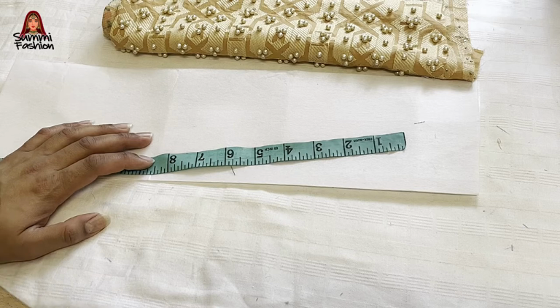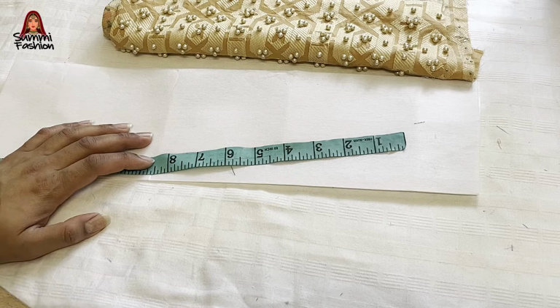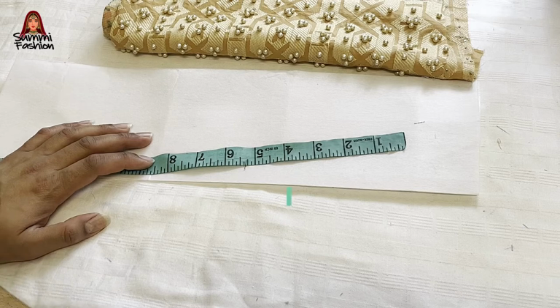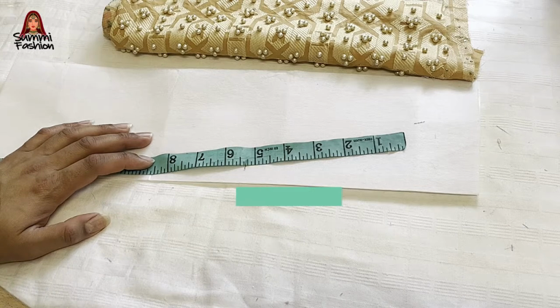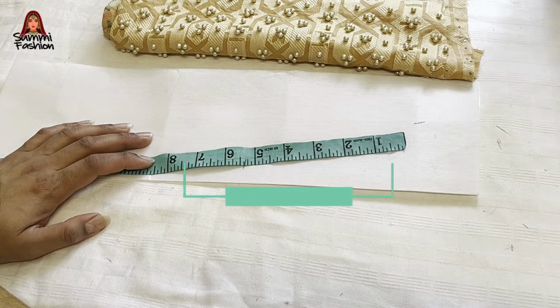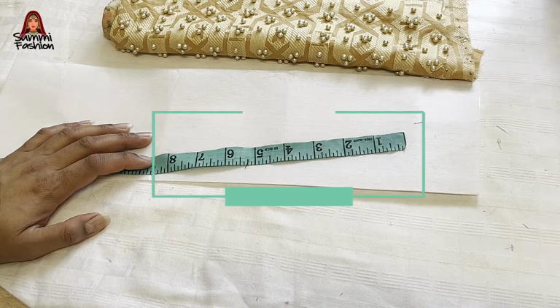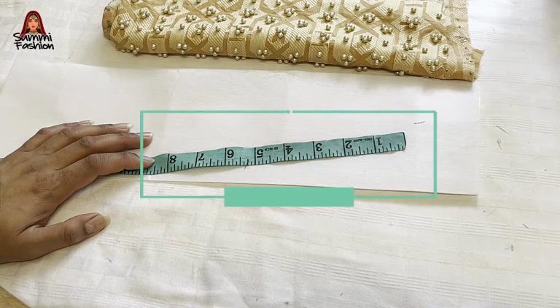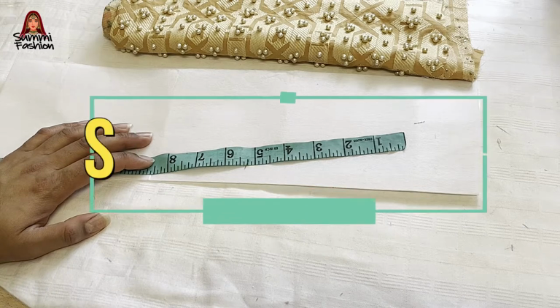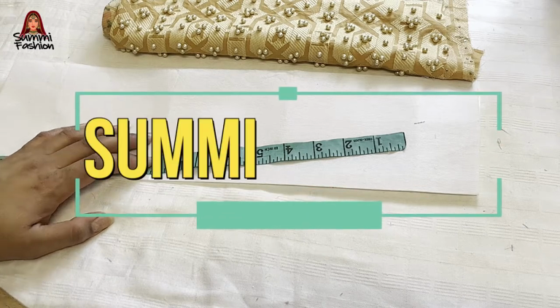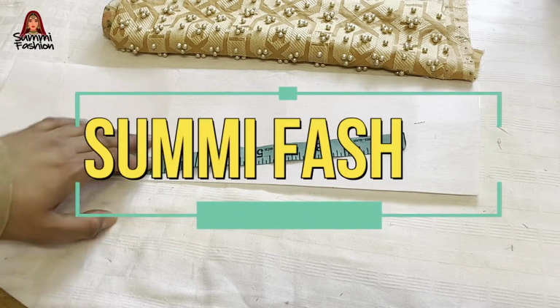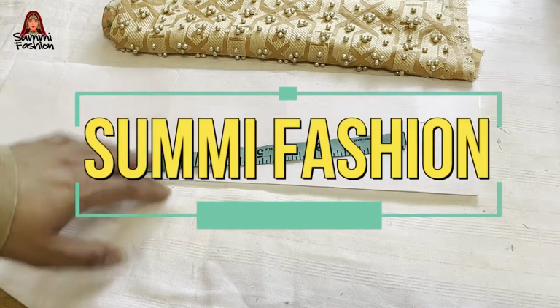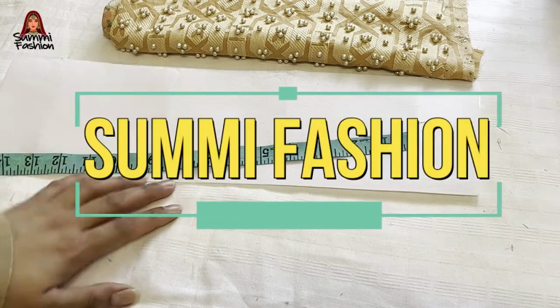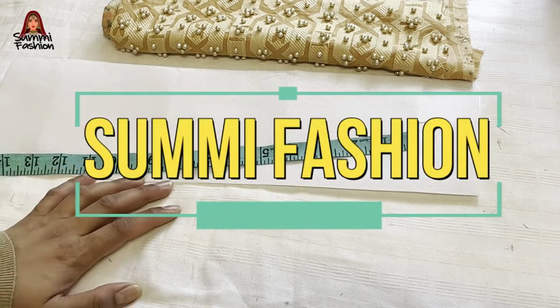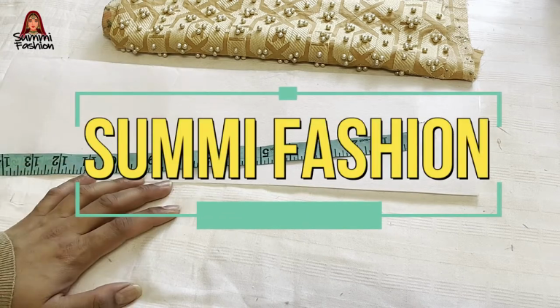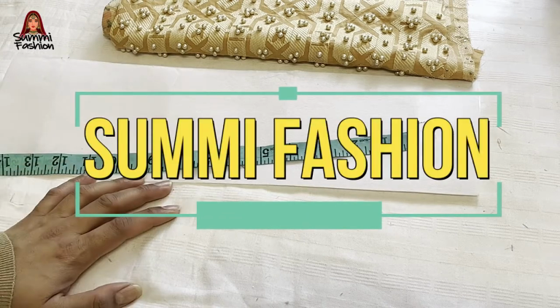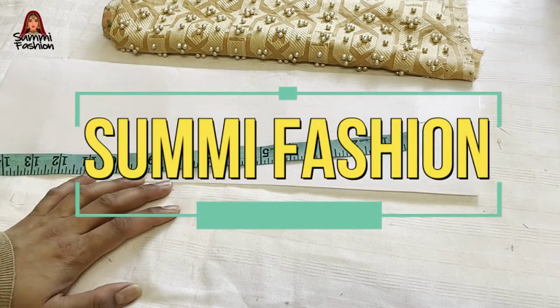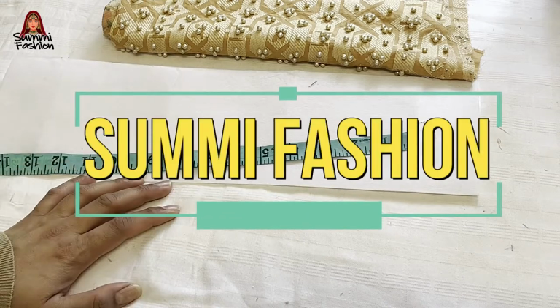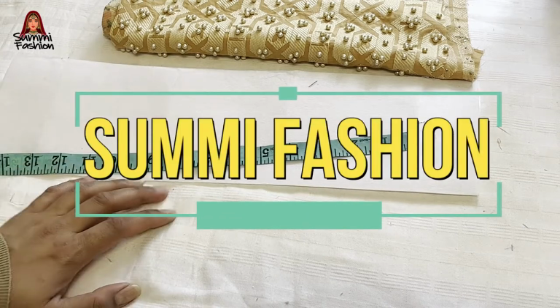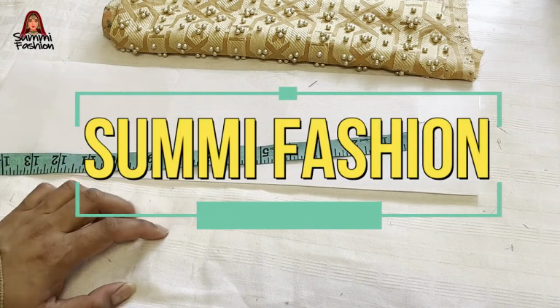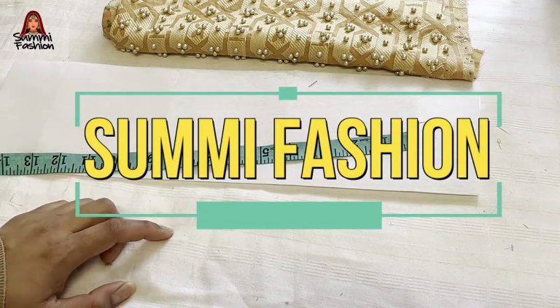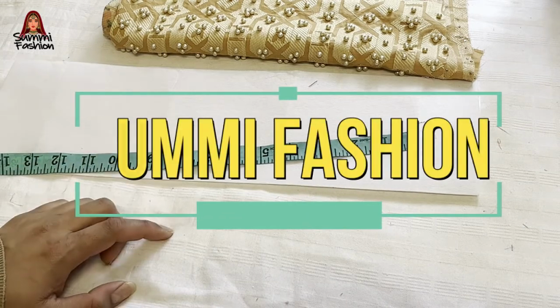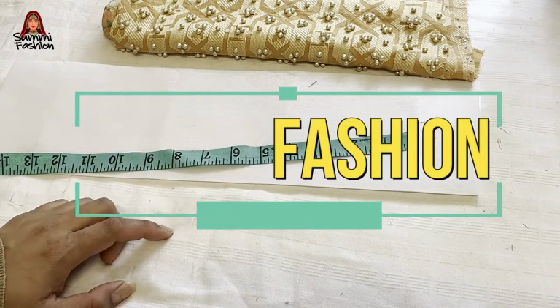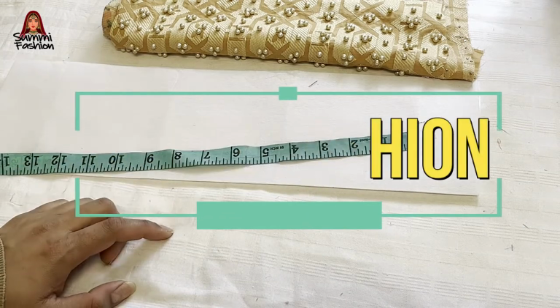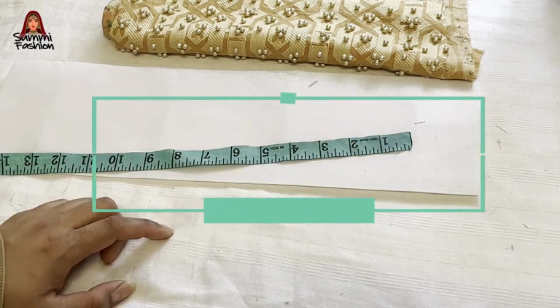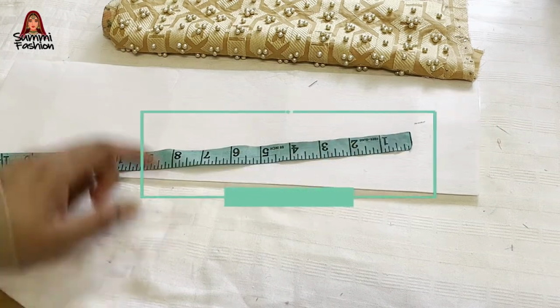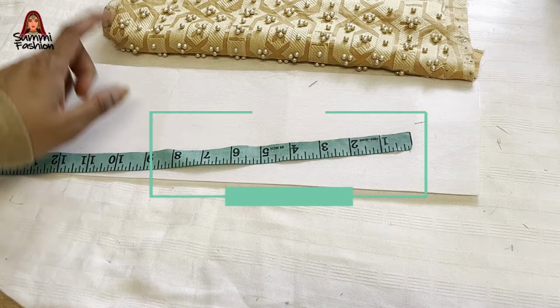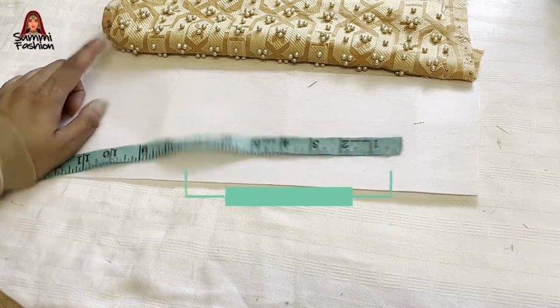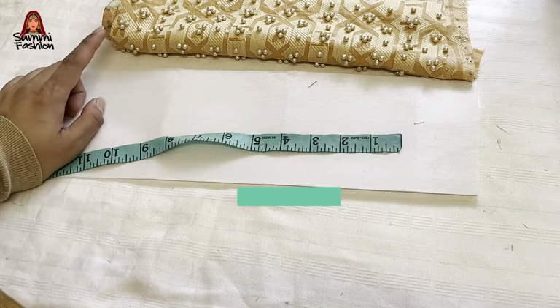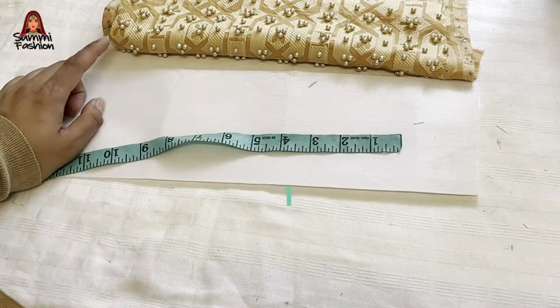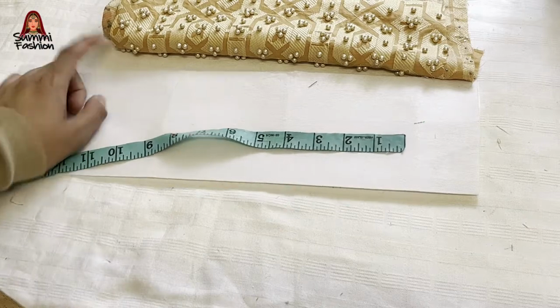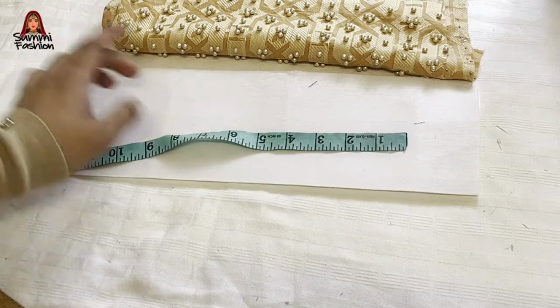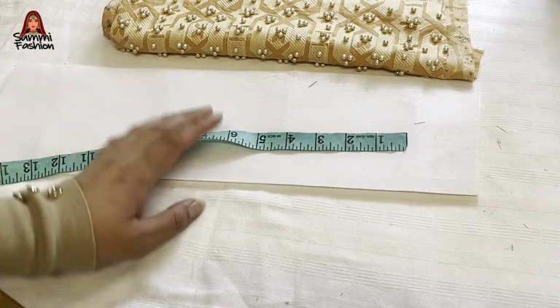Assalamualaikum friends, welcome to my channel, it's Umbi Fashion. Today I am going to tell you a neck design.